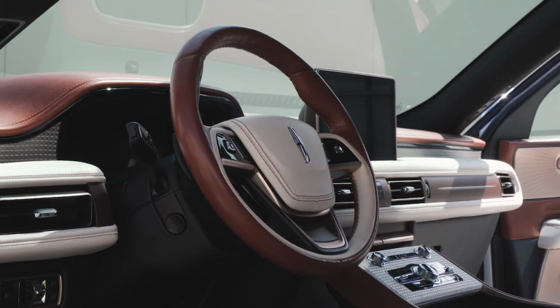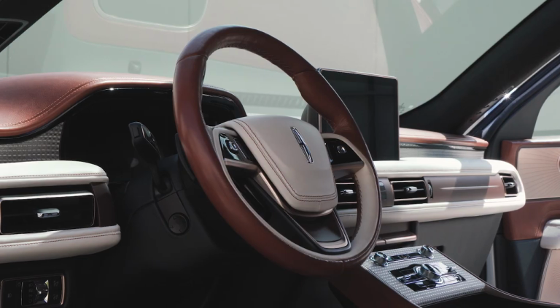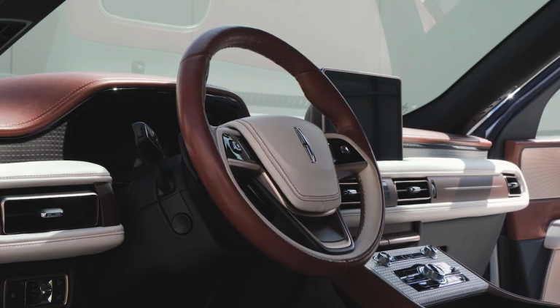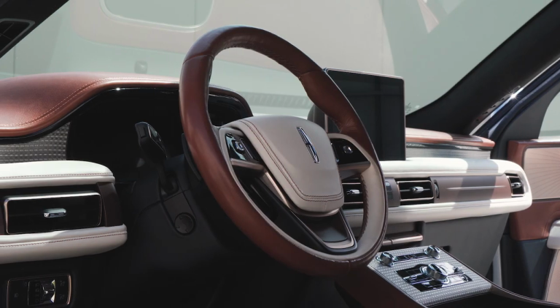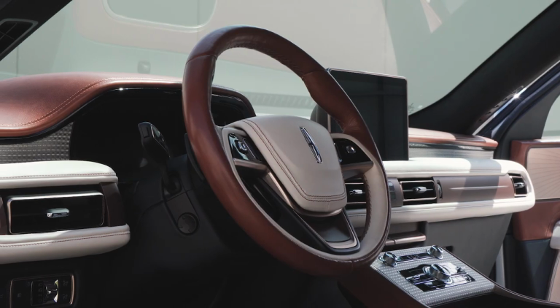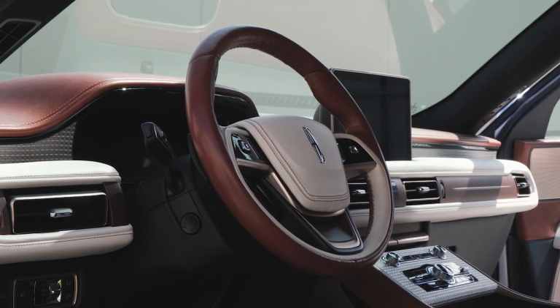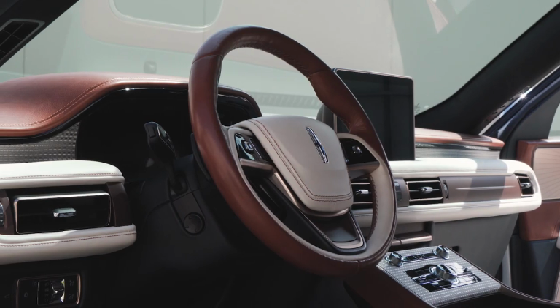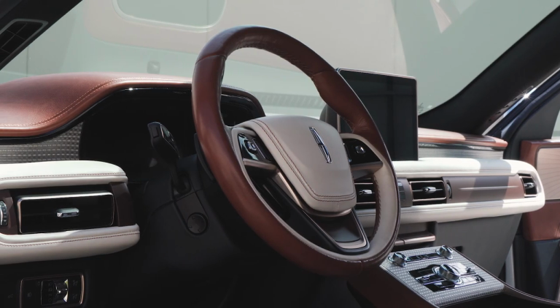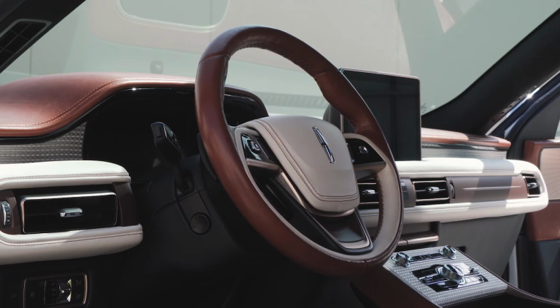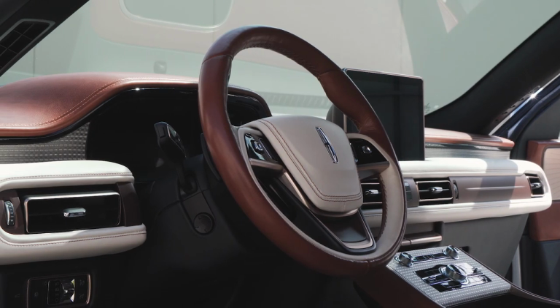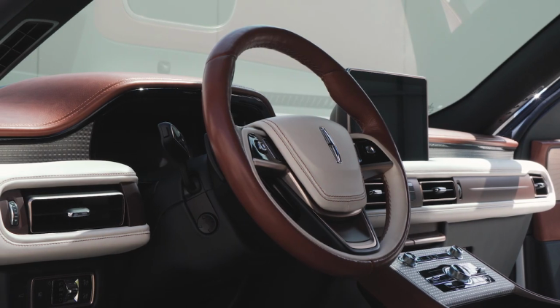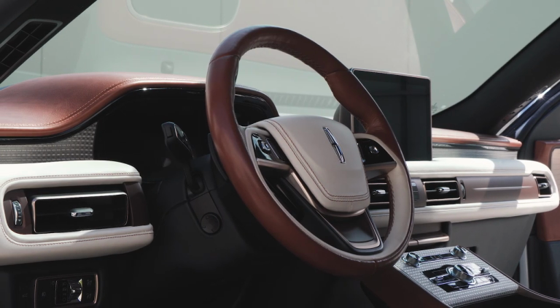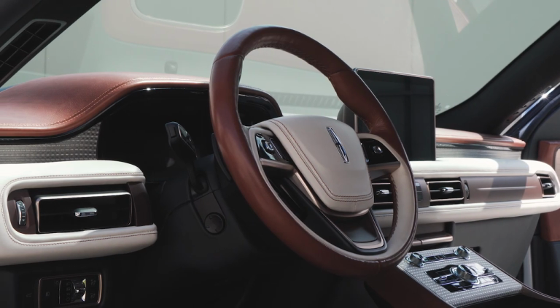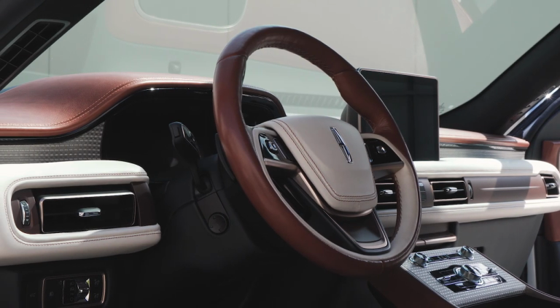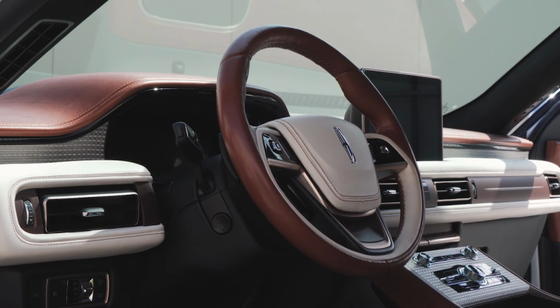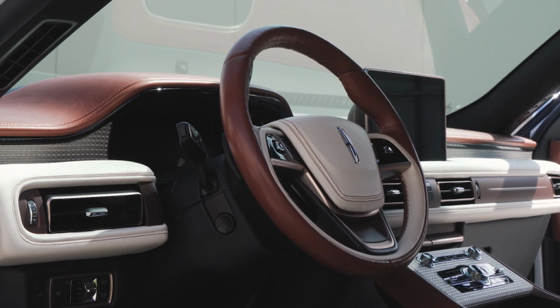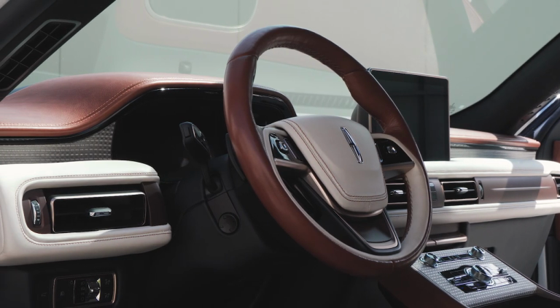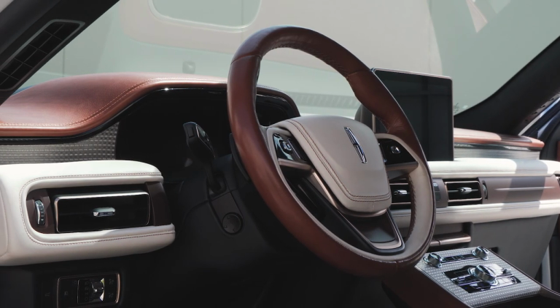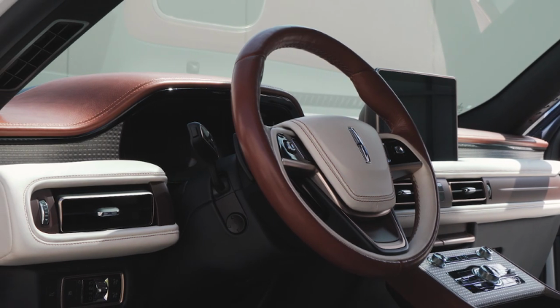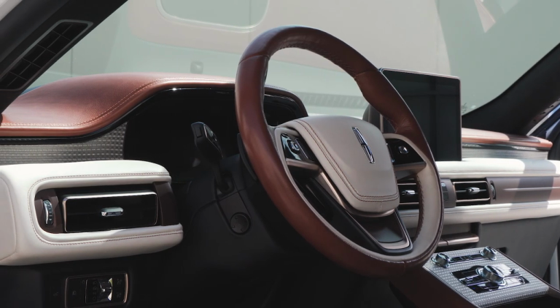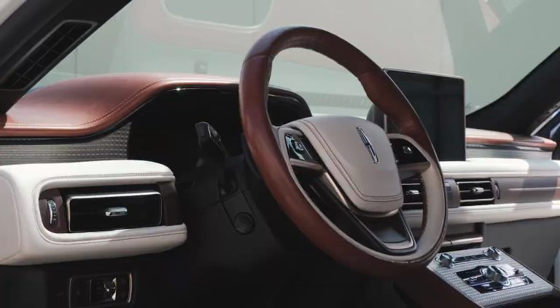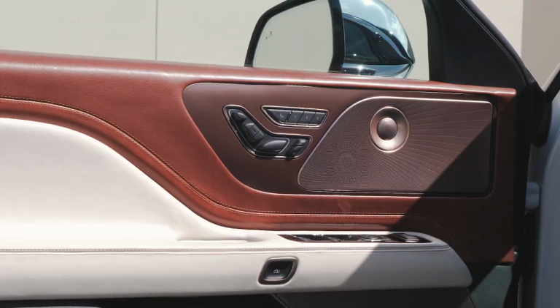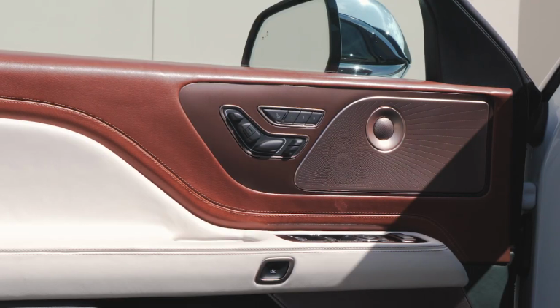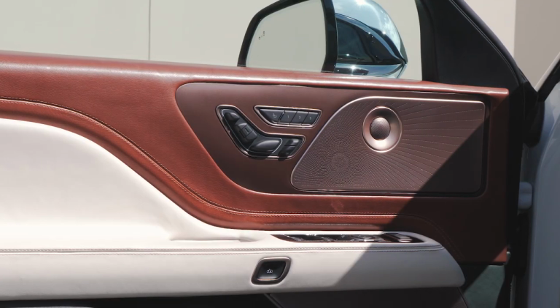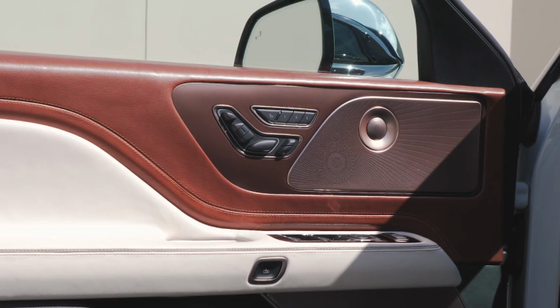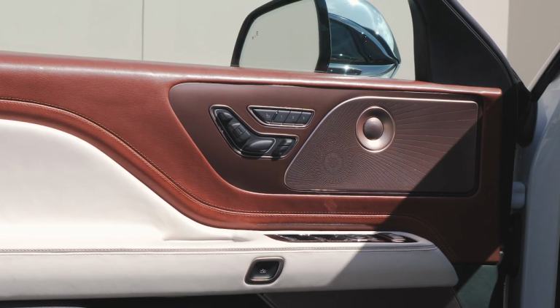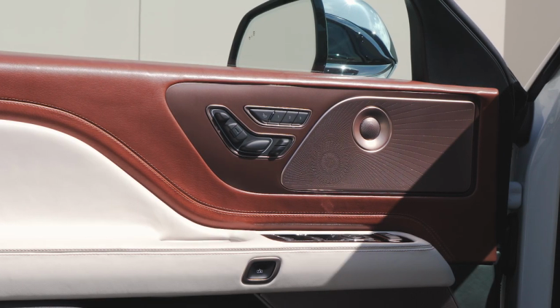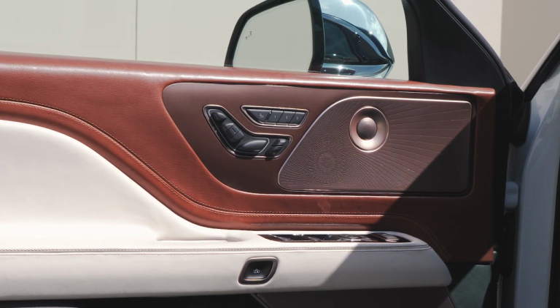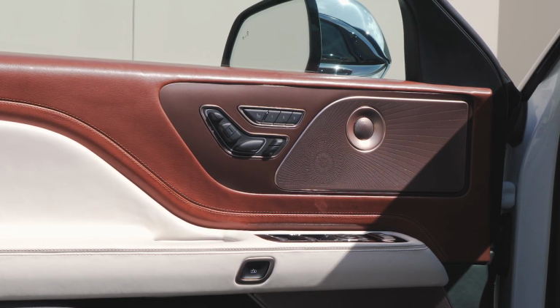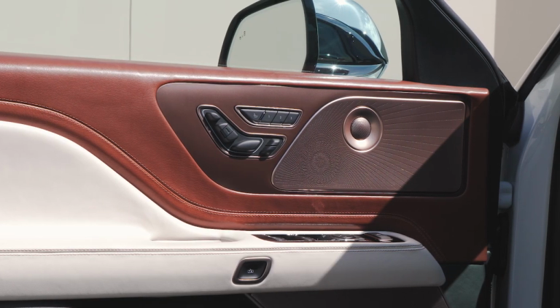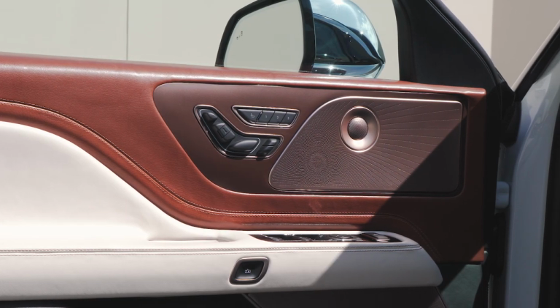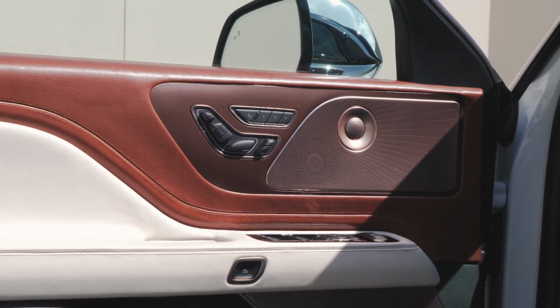Tying everything together is watch-inspired, braided aluminum trim on the dashboard, as well as copper-colored accents on the speaker grills.